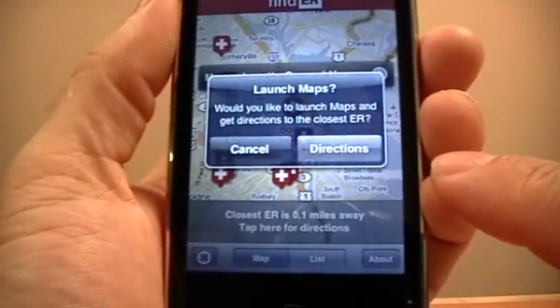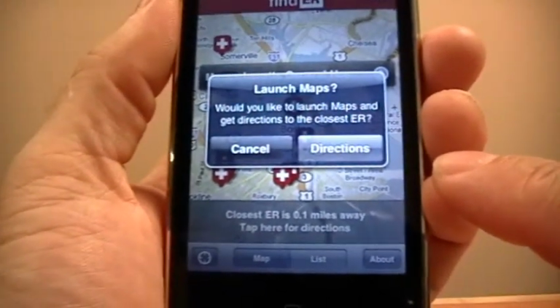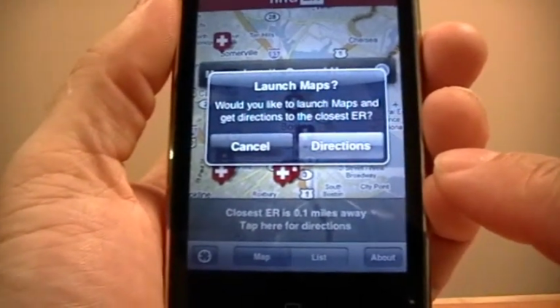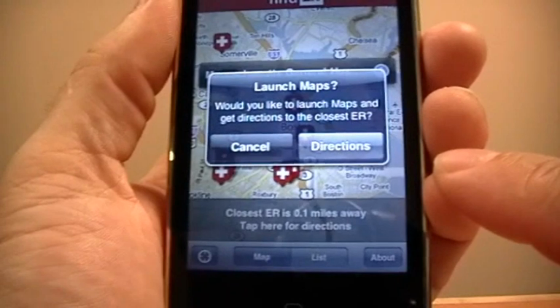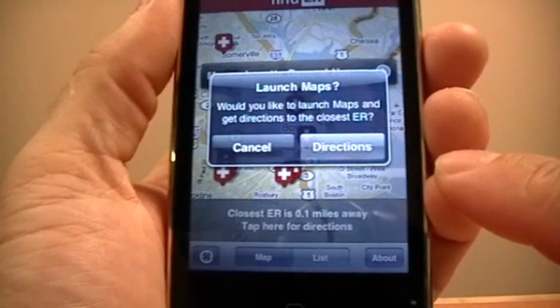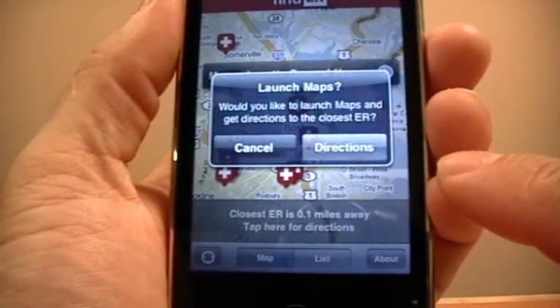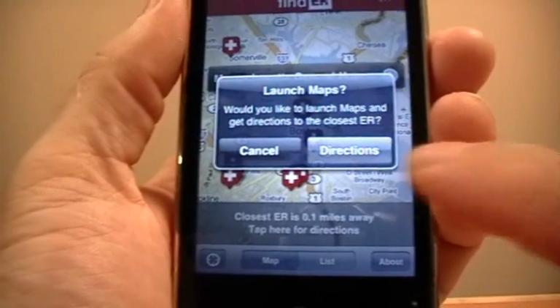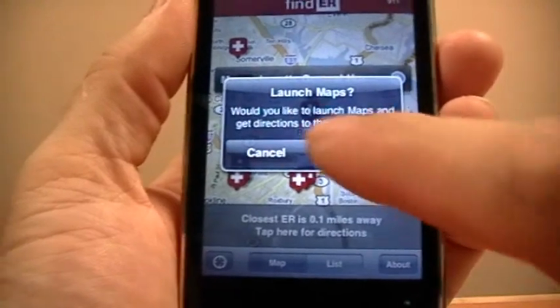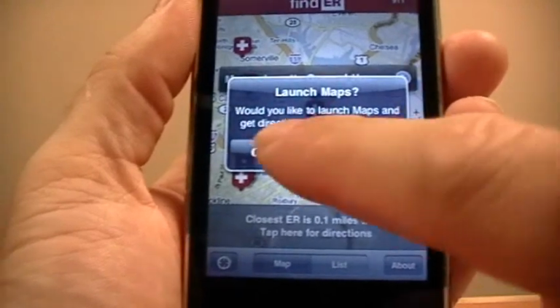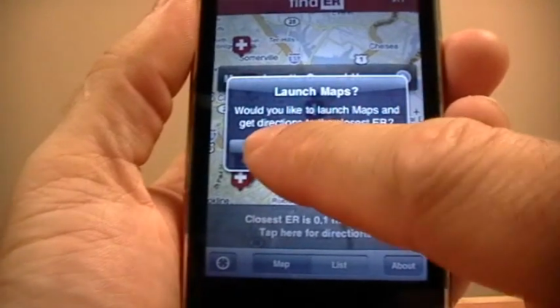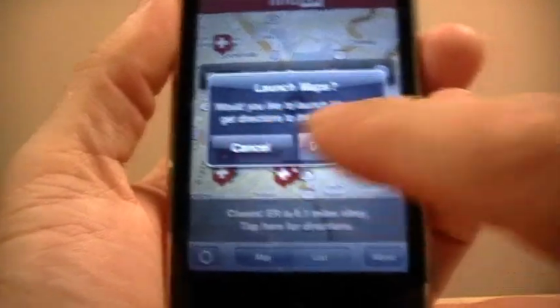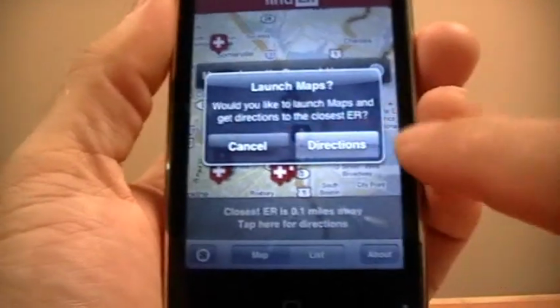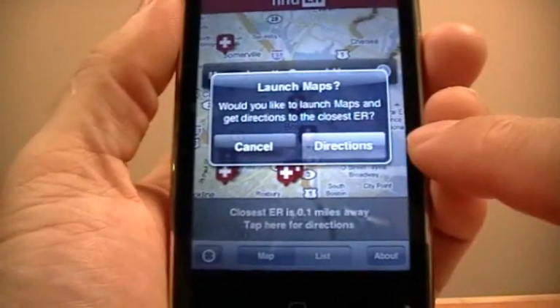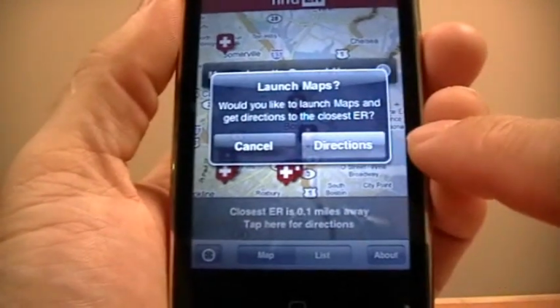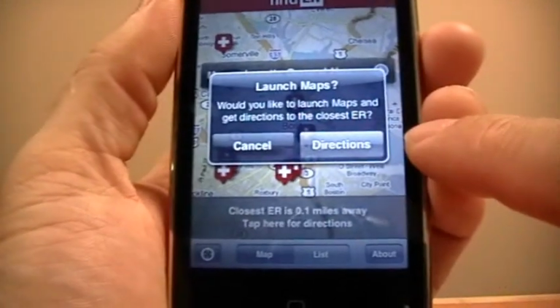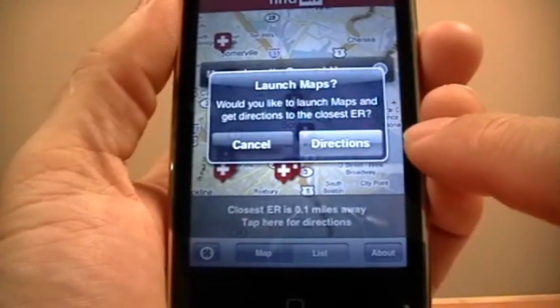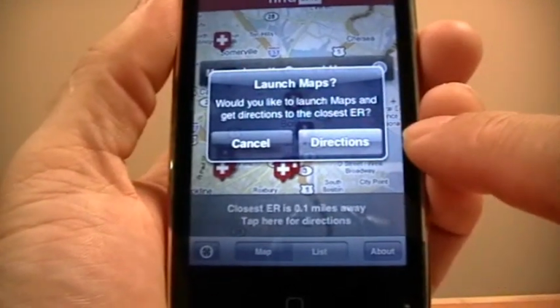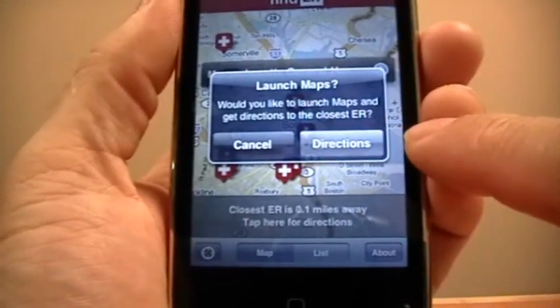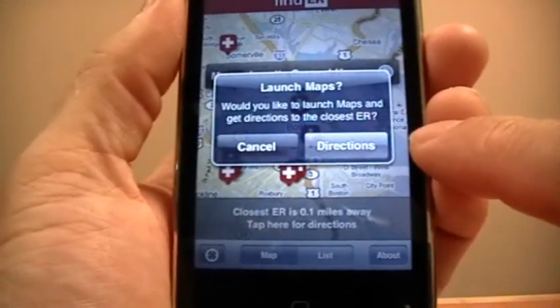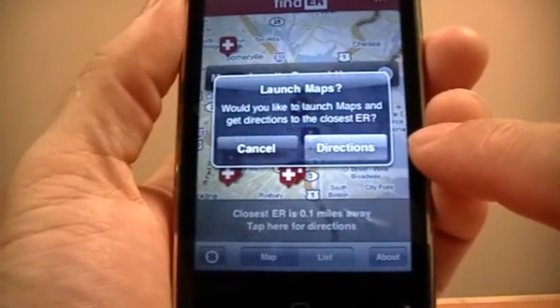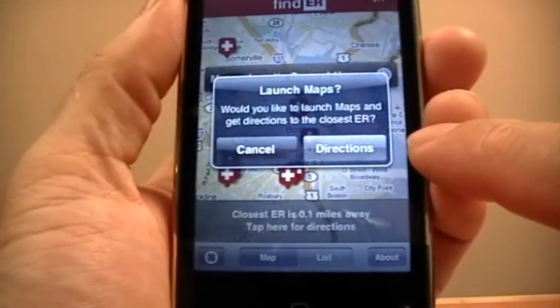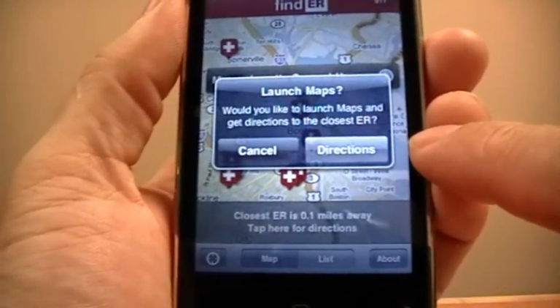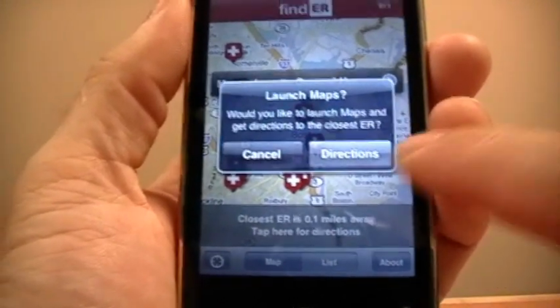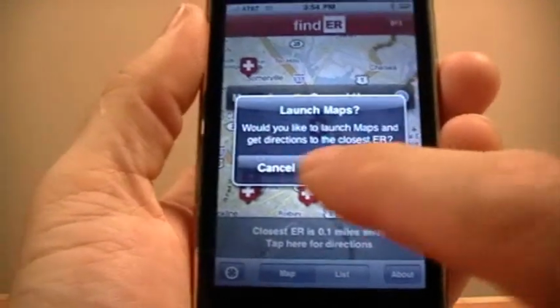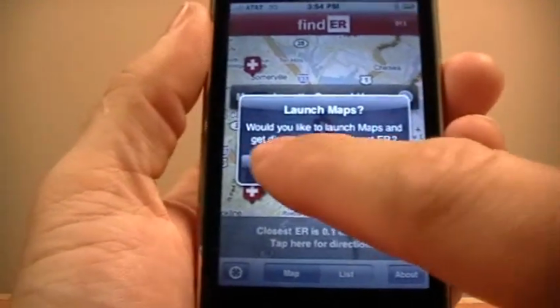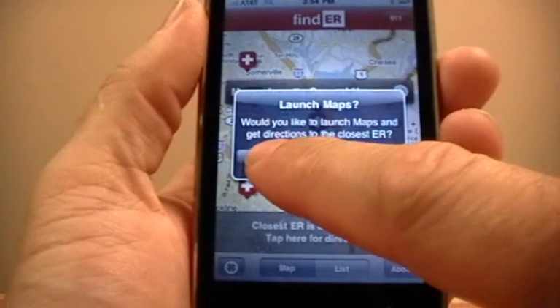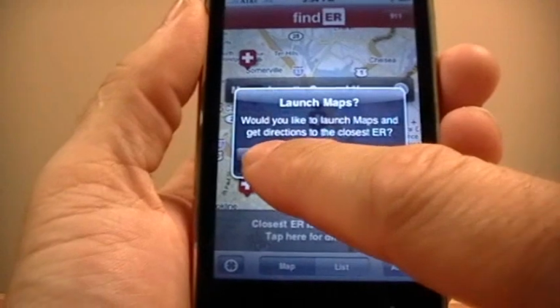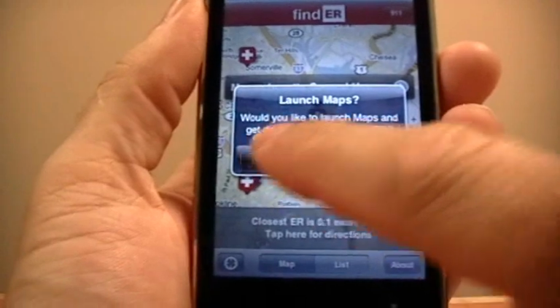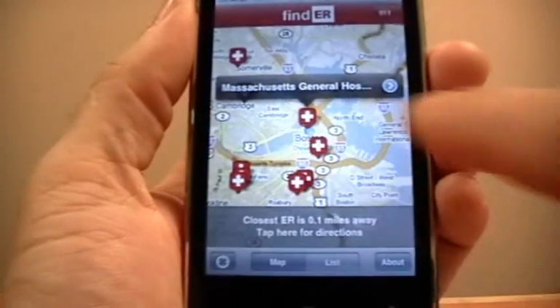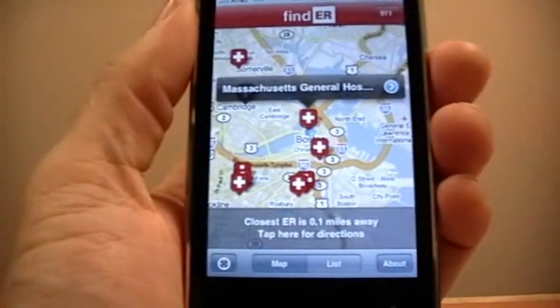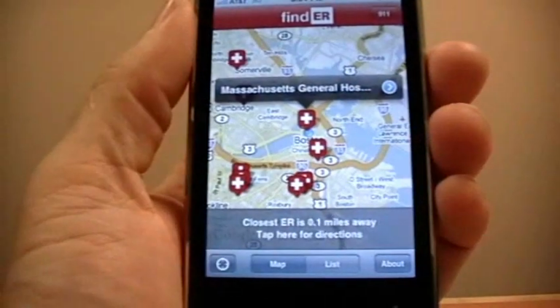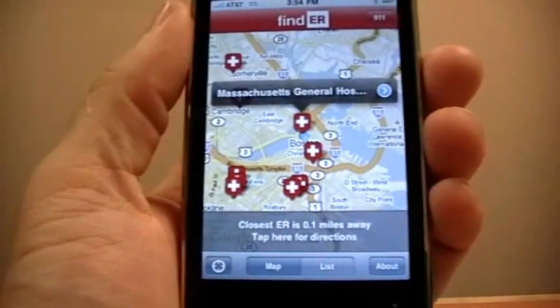Clicking the bottom banner will launch Google Maps with your current location as the starting point and the closest emergency room as the destination.